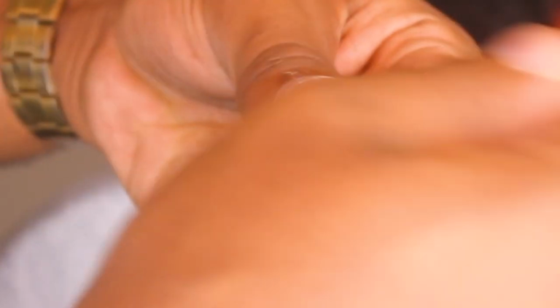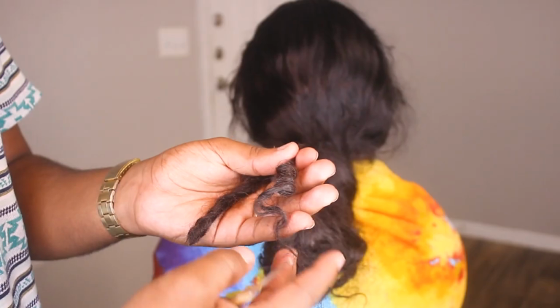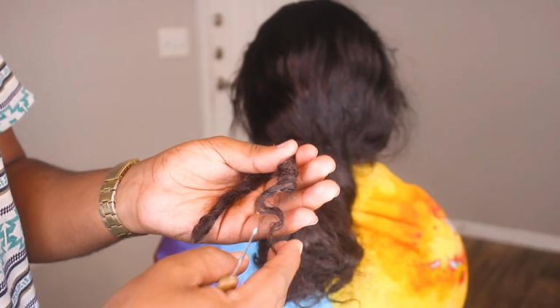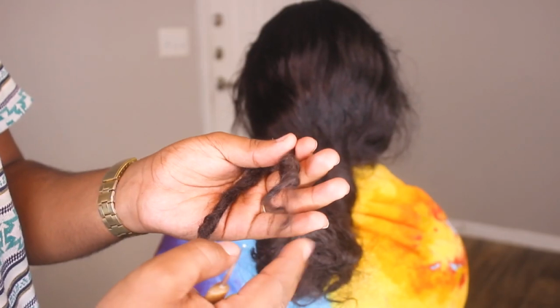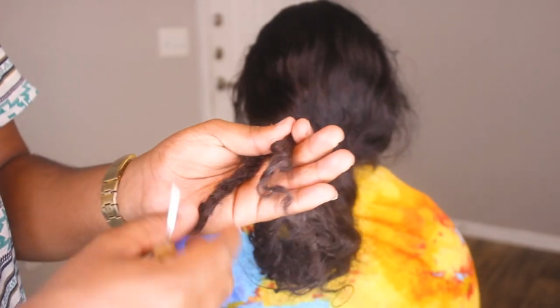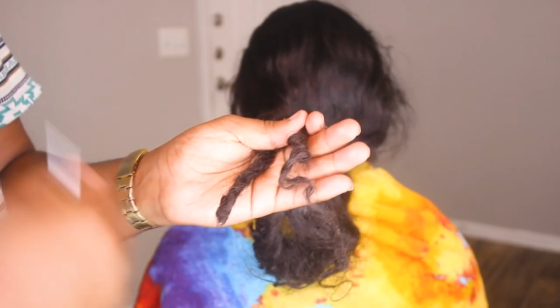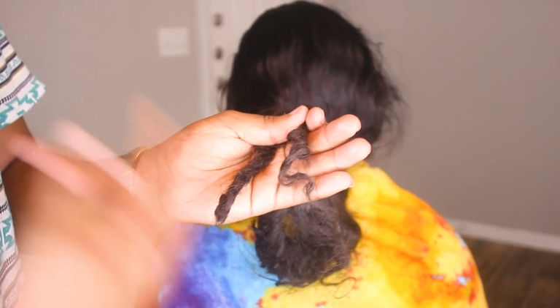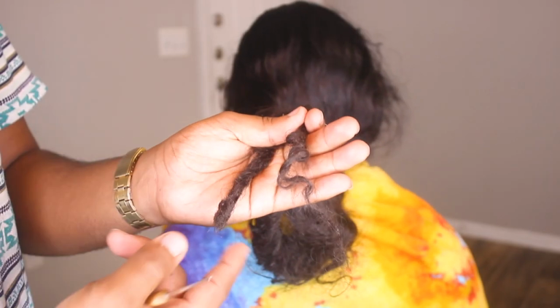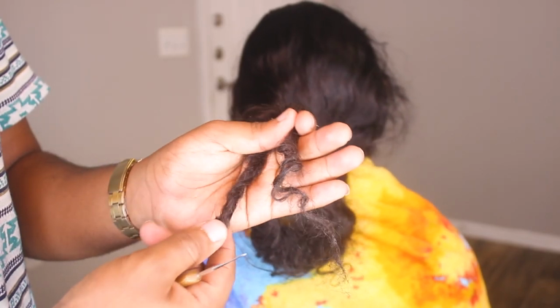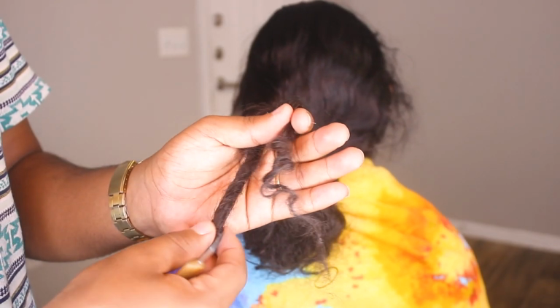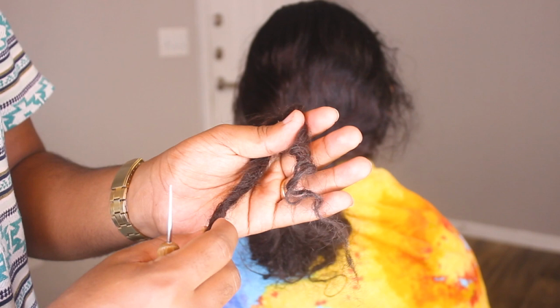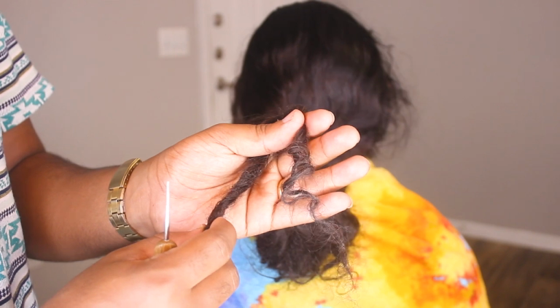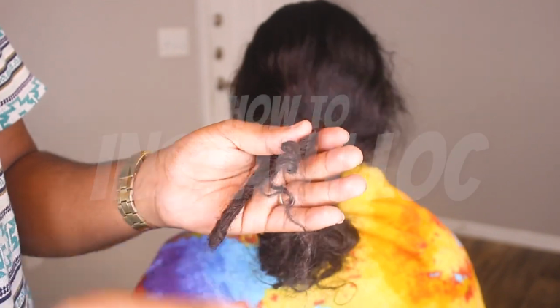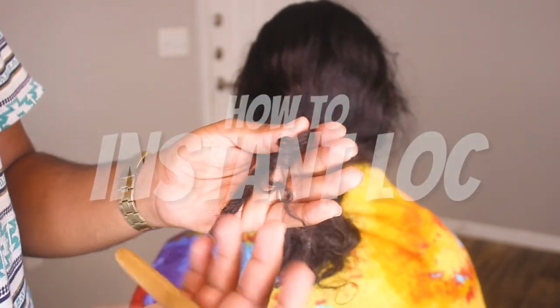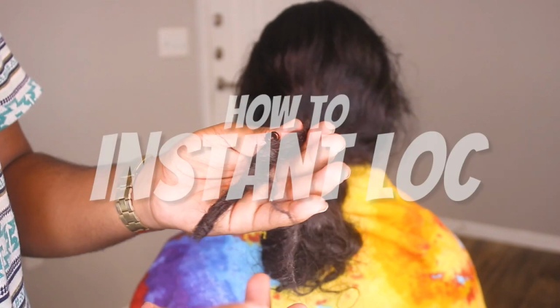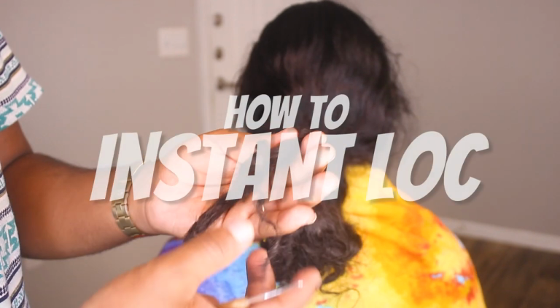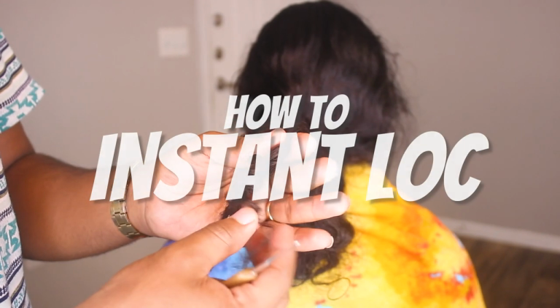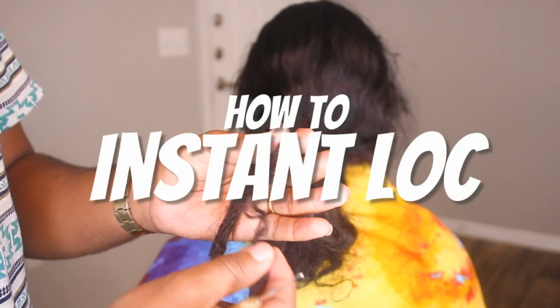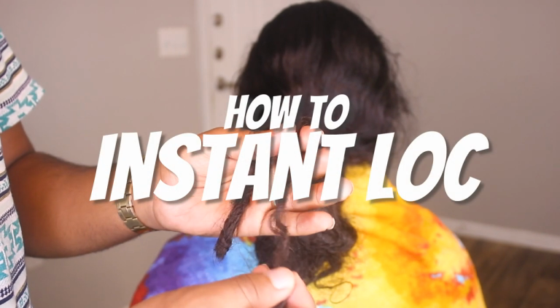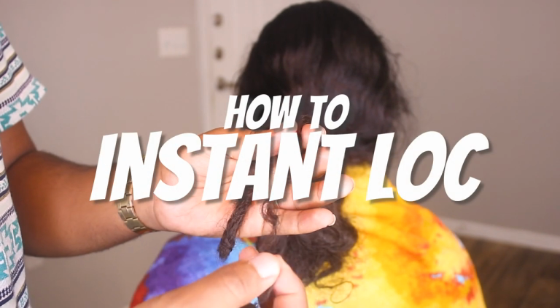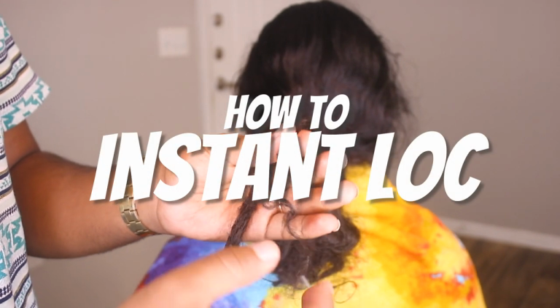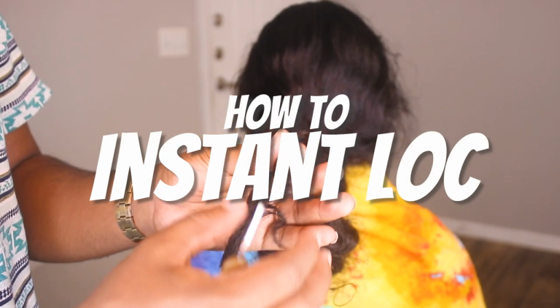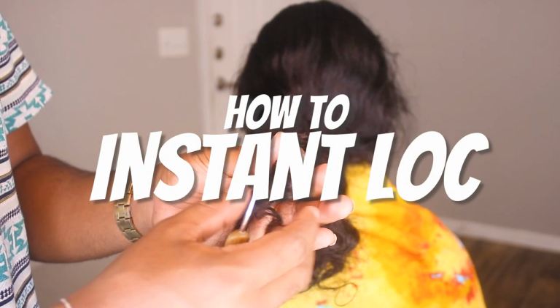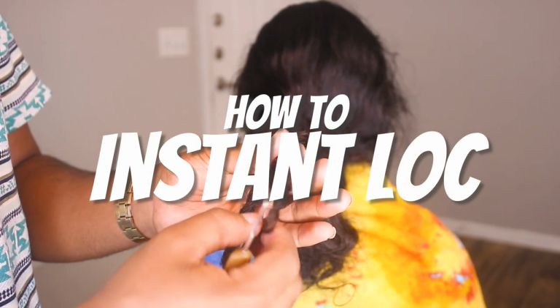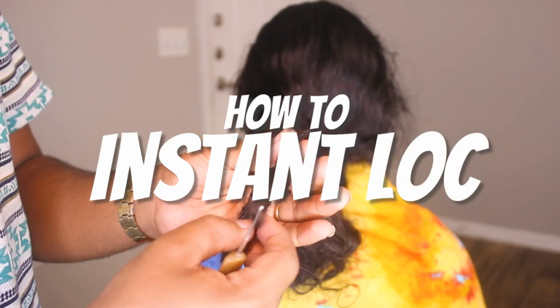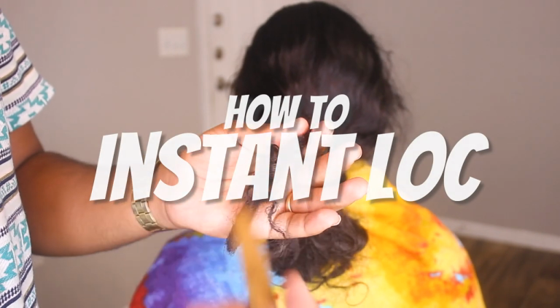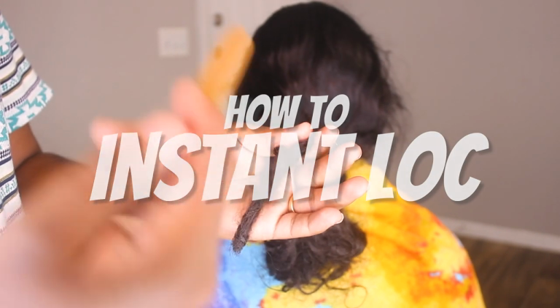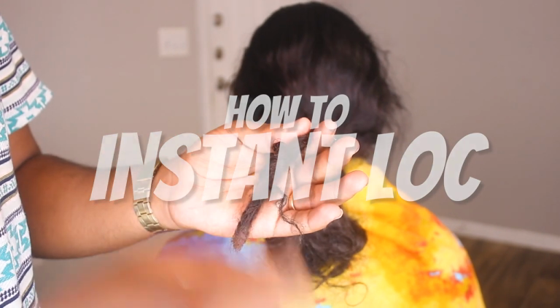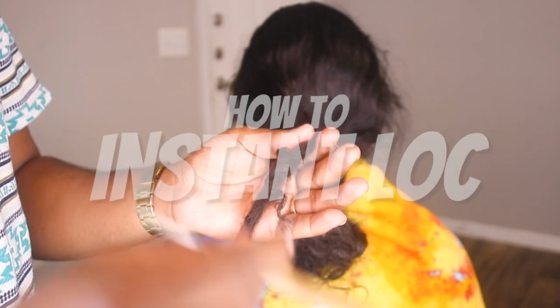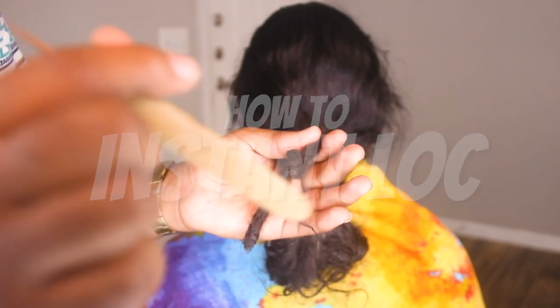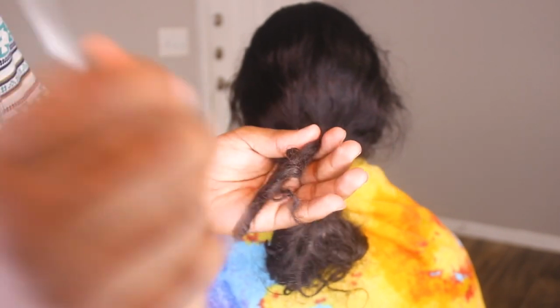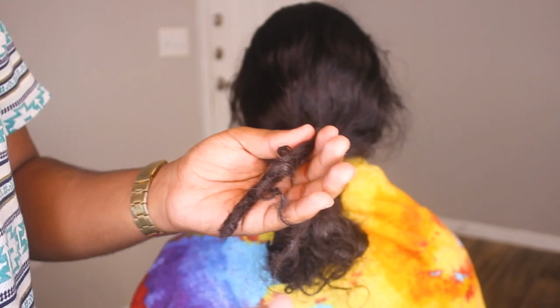This is almost straight and this one is dreadlocks. This is how you get dreadlocks, man — it's very easy and simple. Watch this whole video to learn.